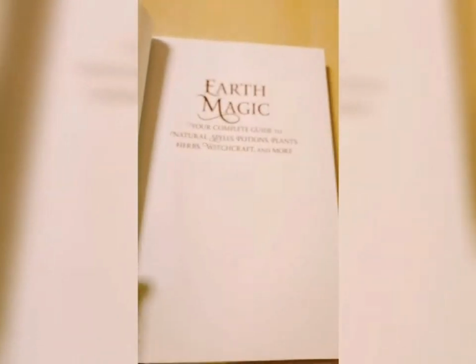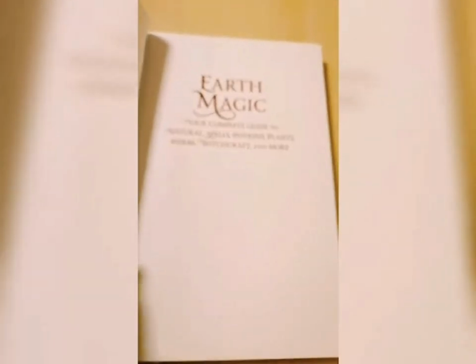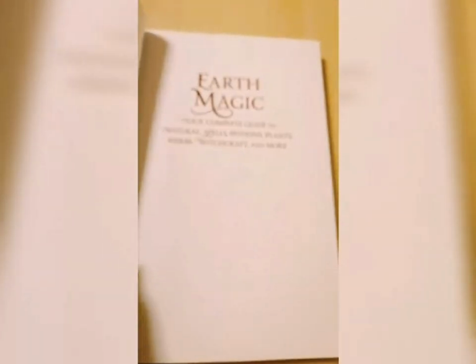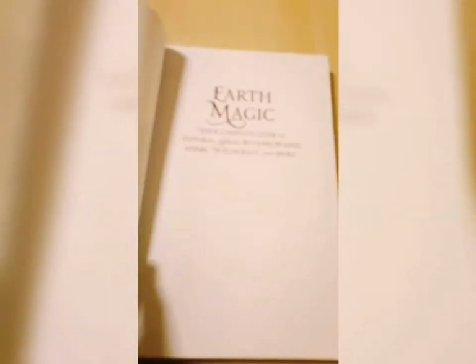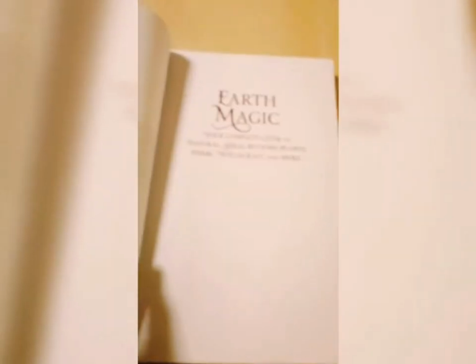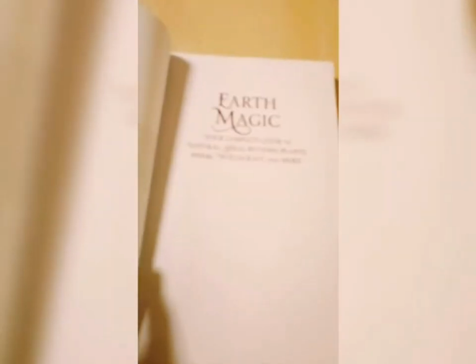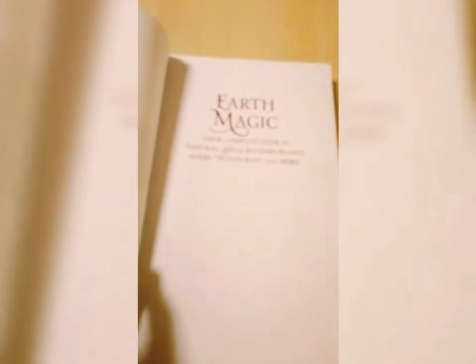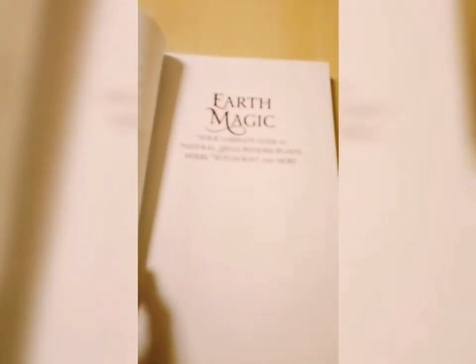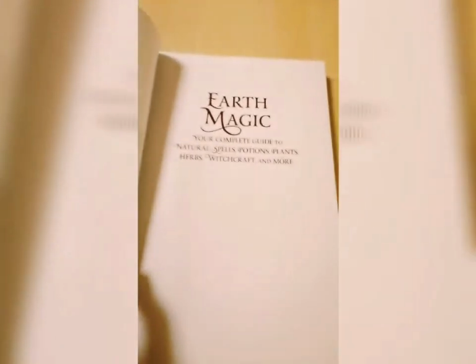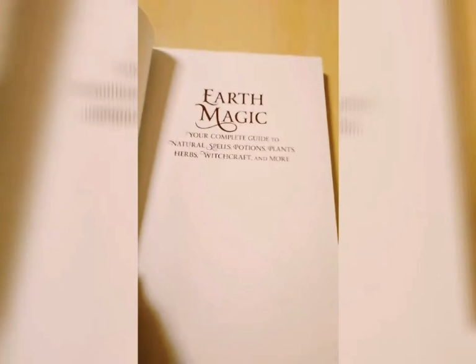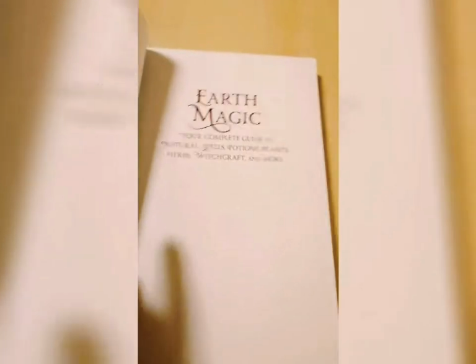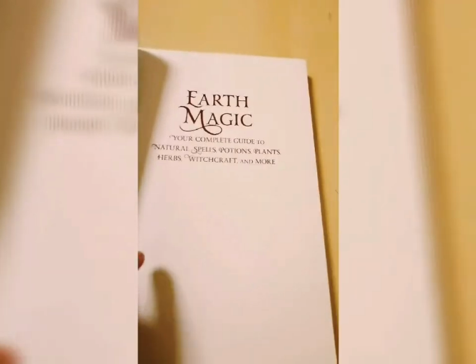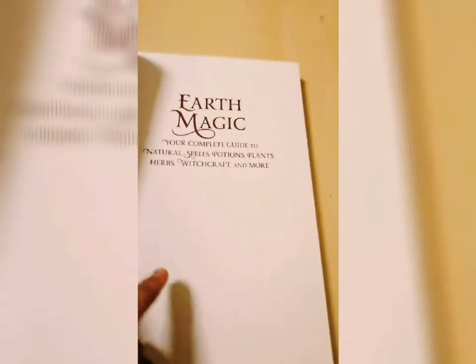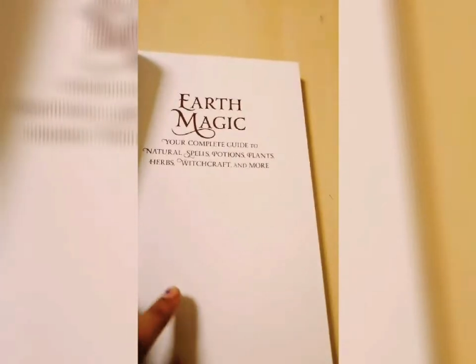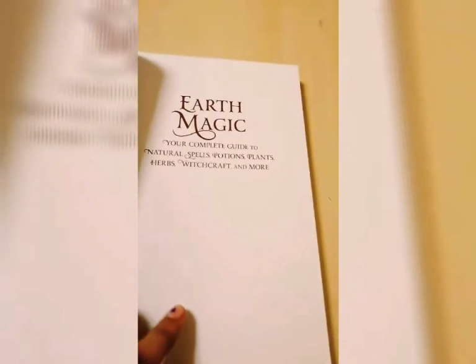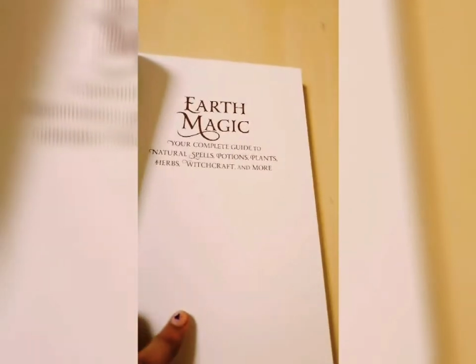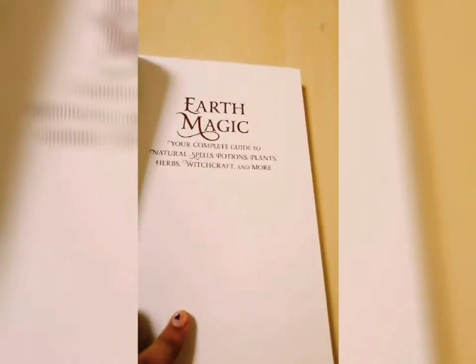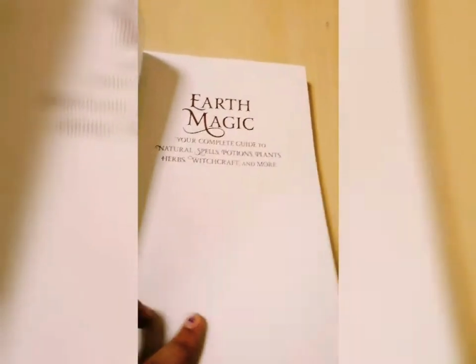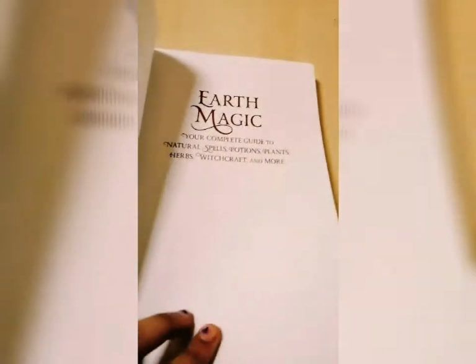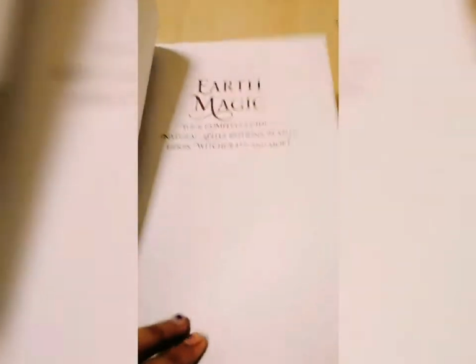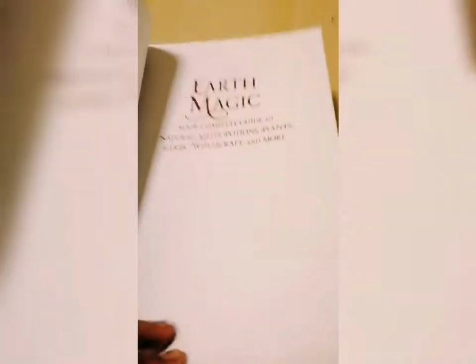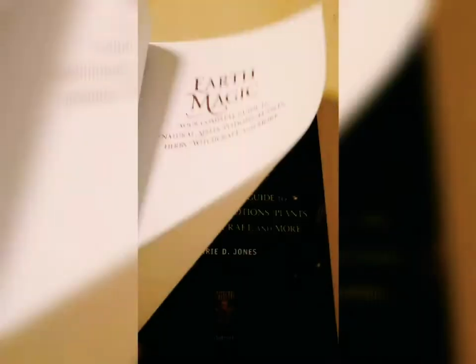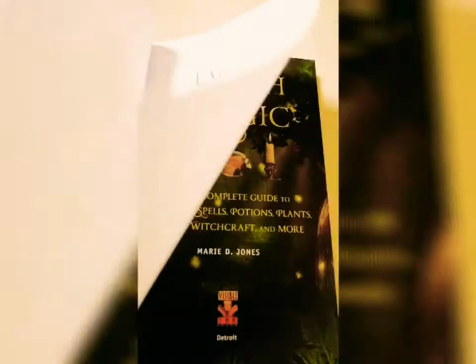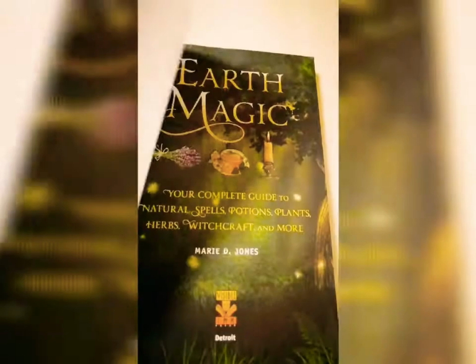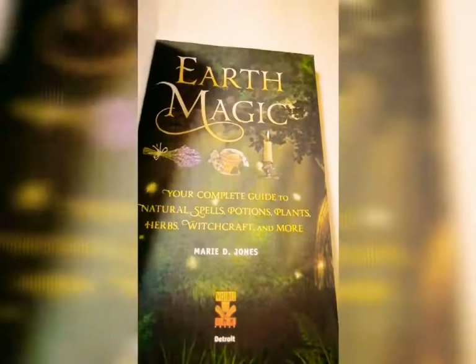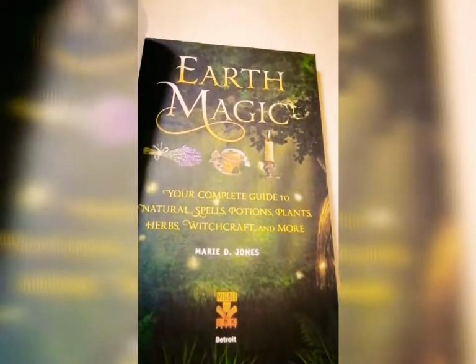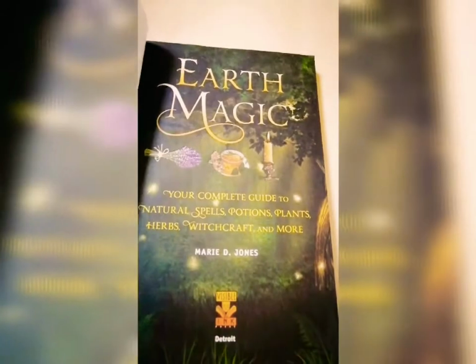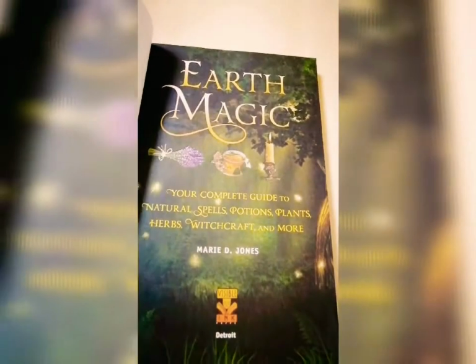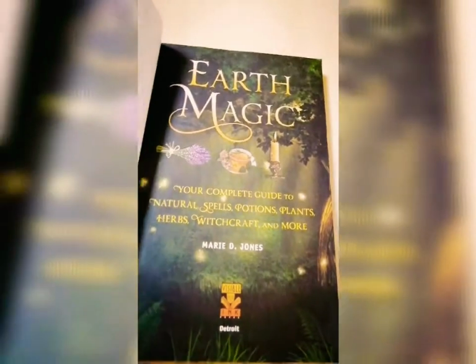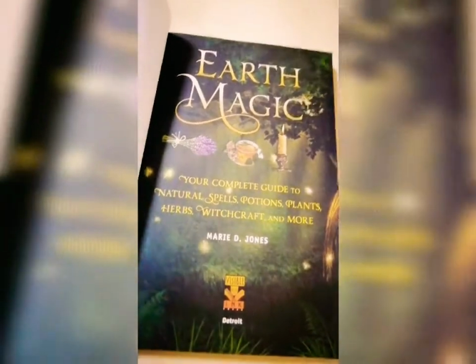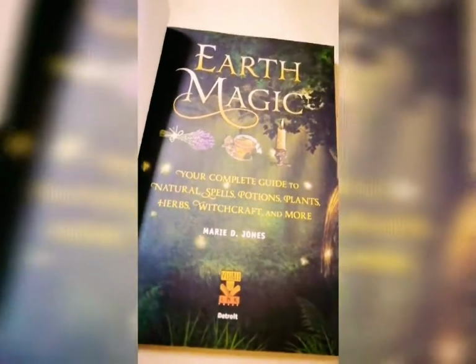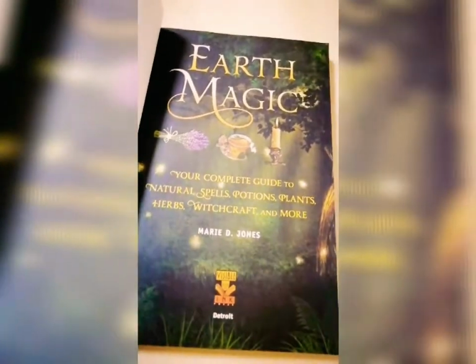It has a lot of chapters including crystal magic, gemstone magic, and so on.